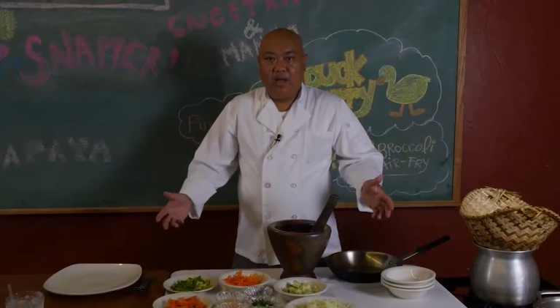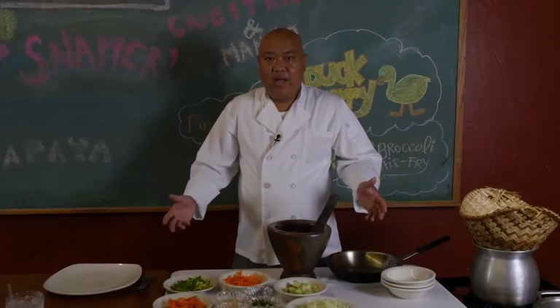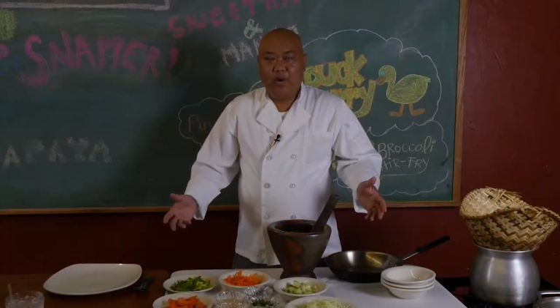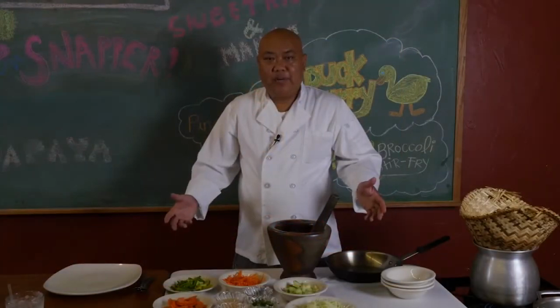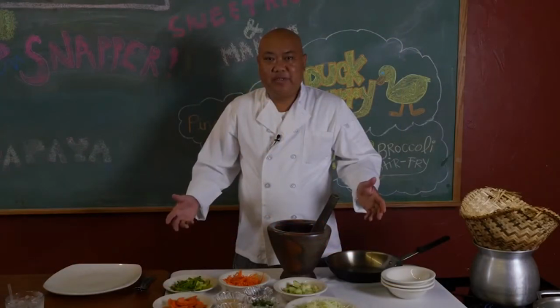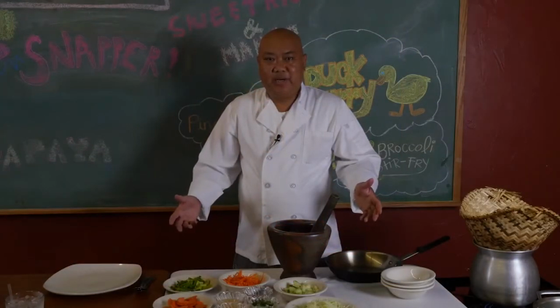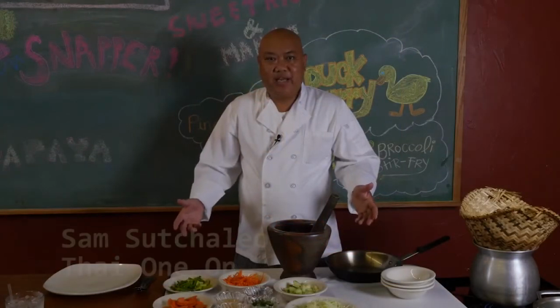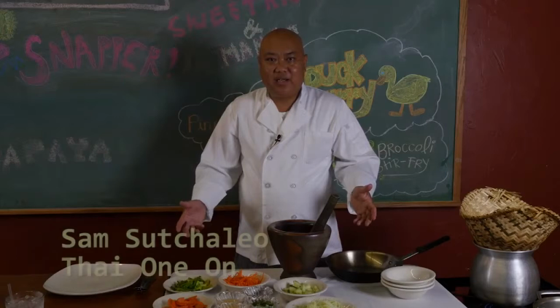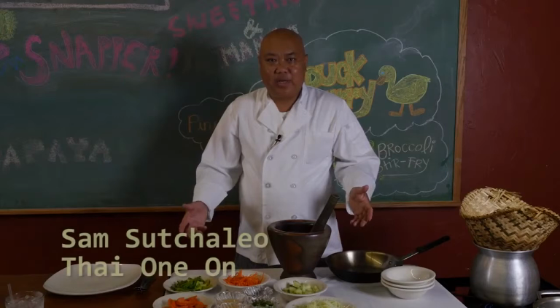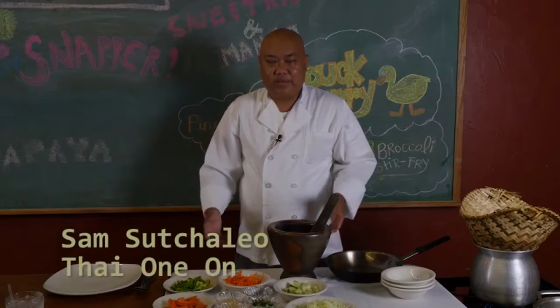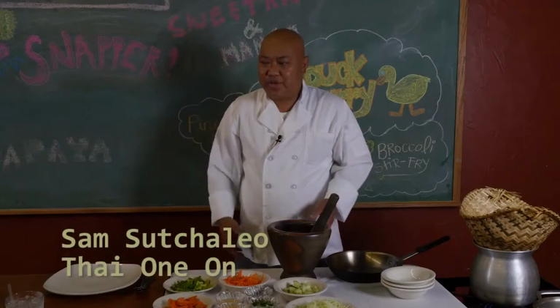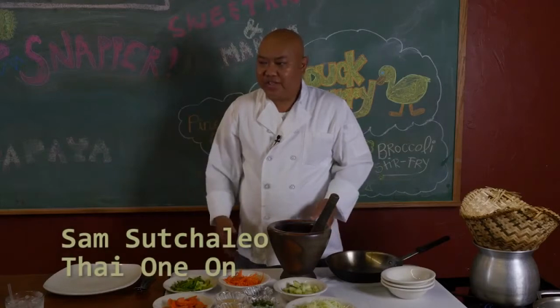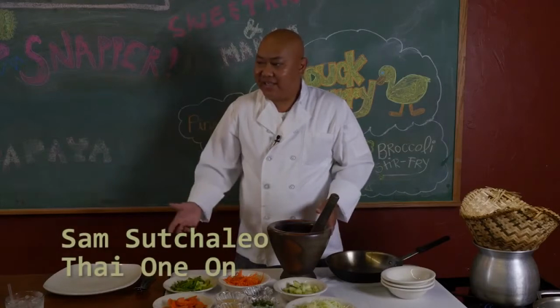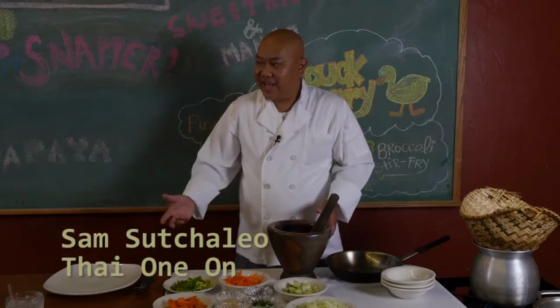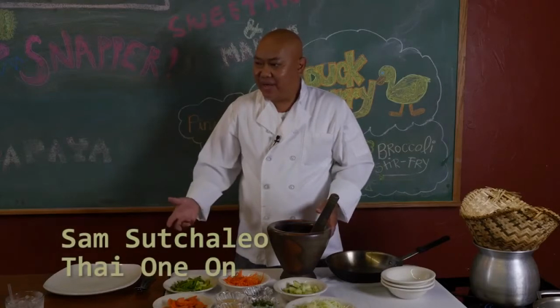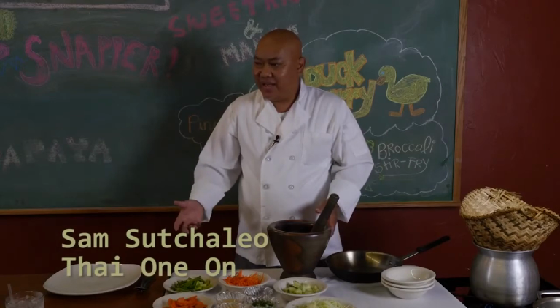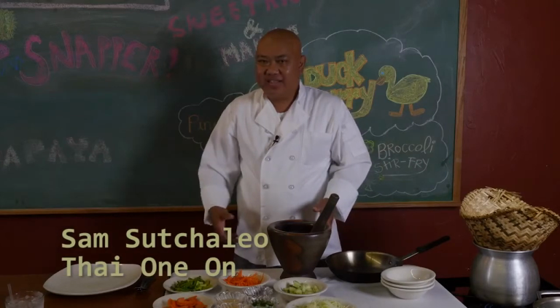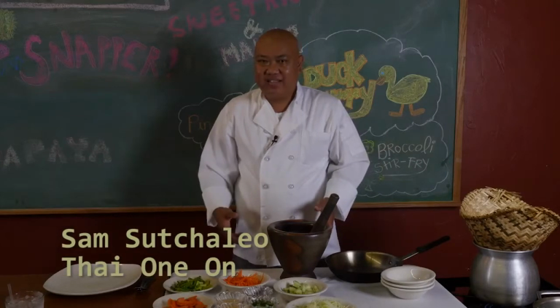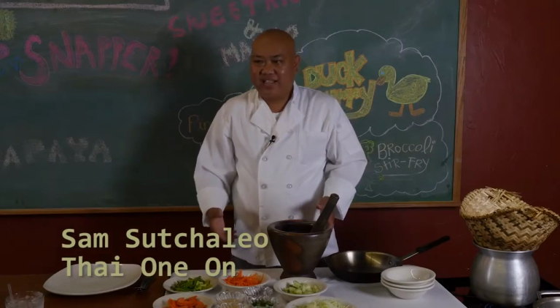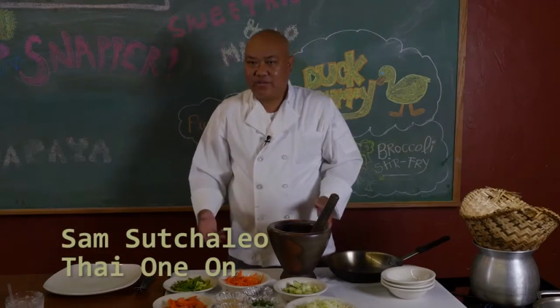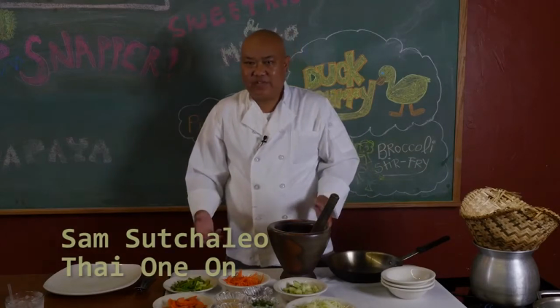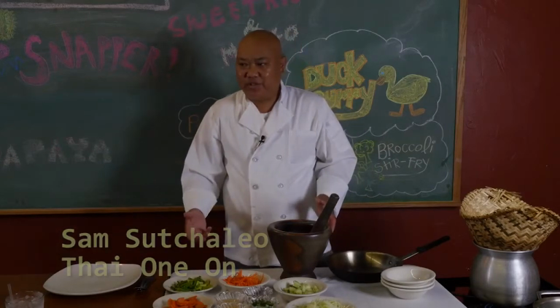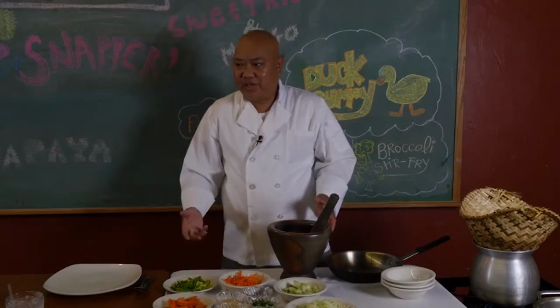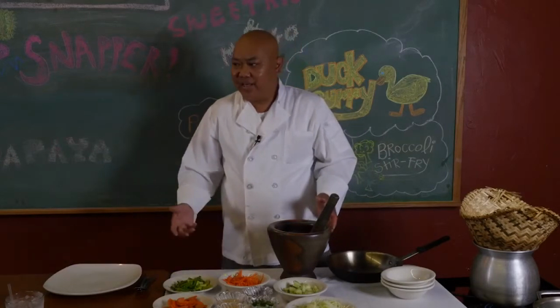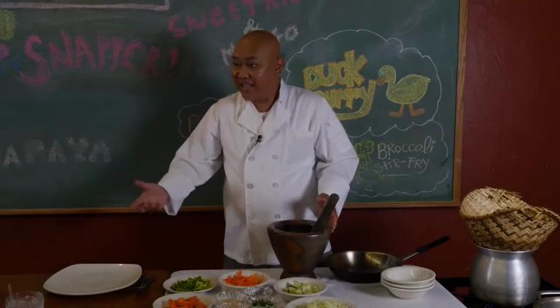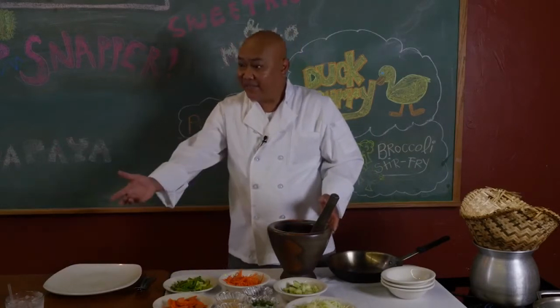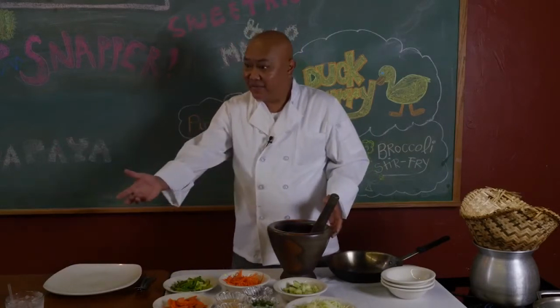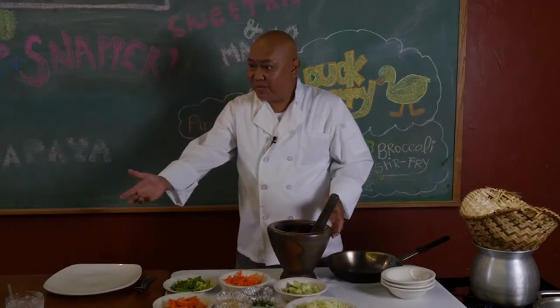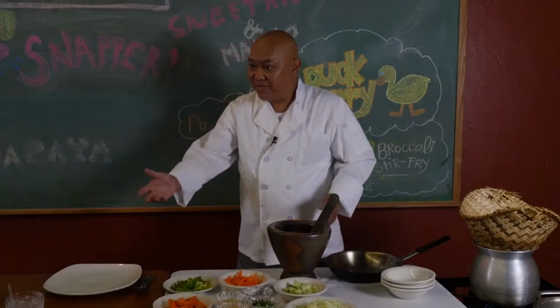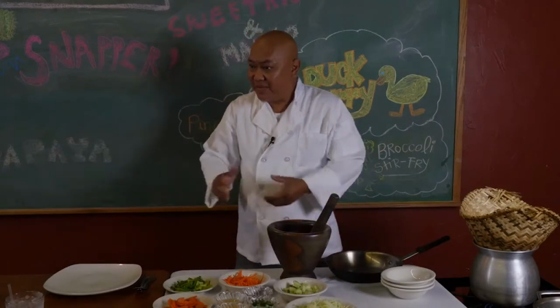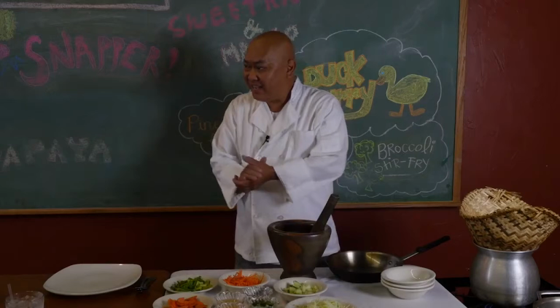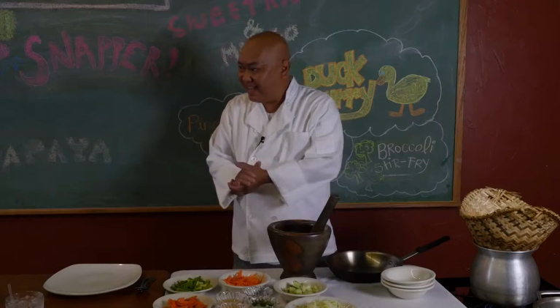Hey, welcome to another cooking demonstration at Taiwan An. Thank you so much for tuning in and thank you so much for coming out today.